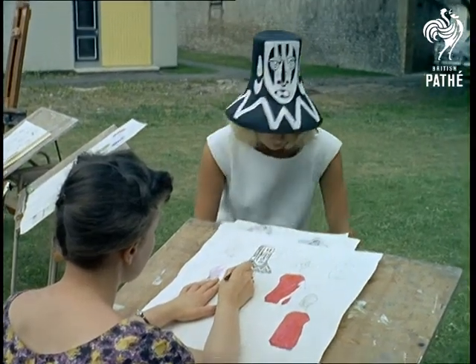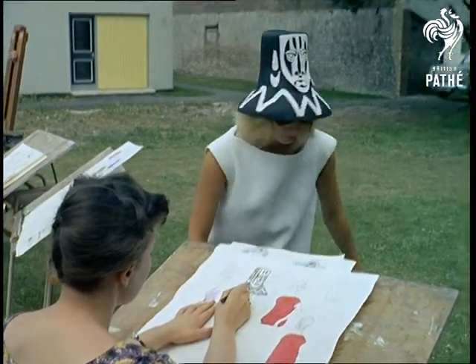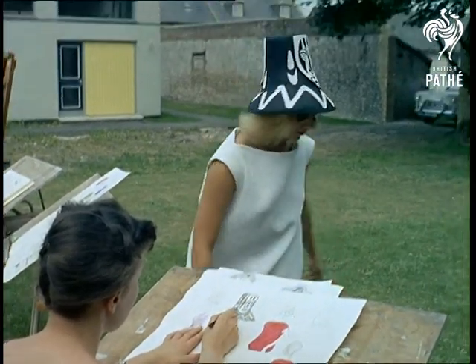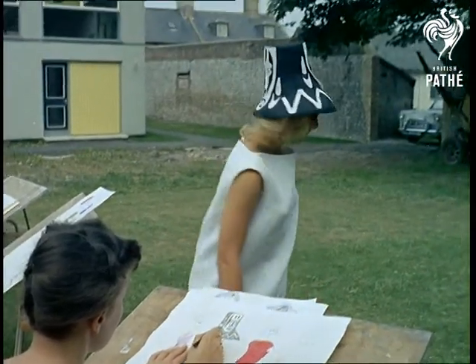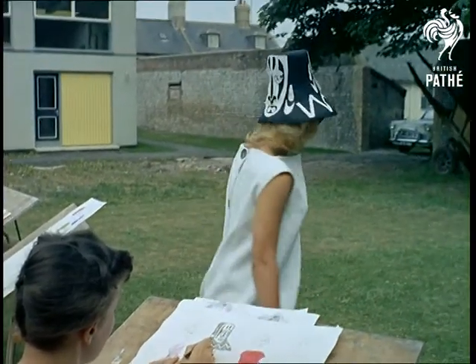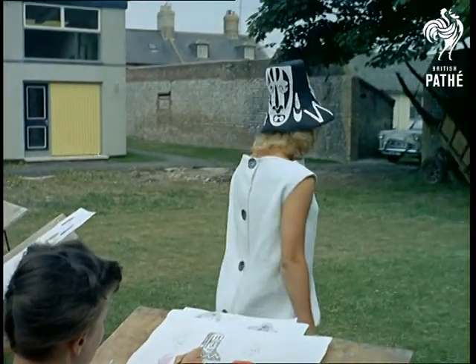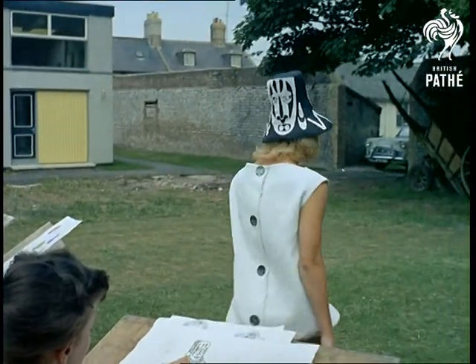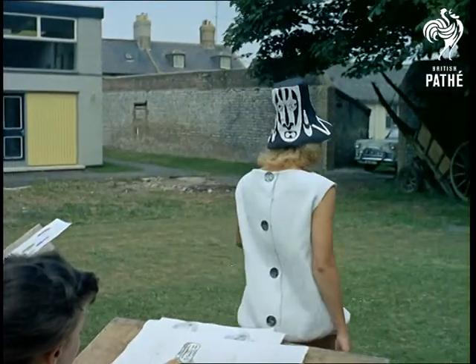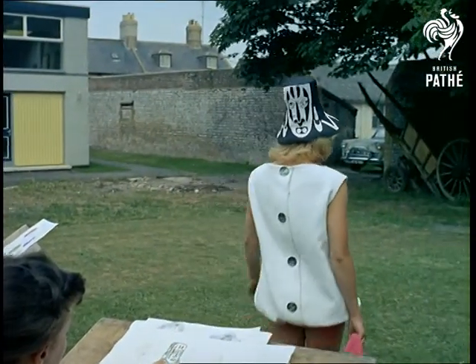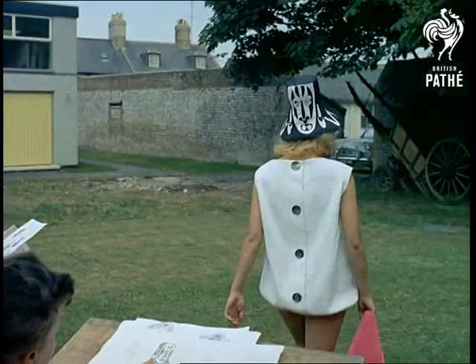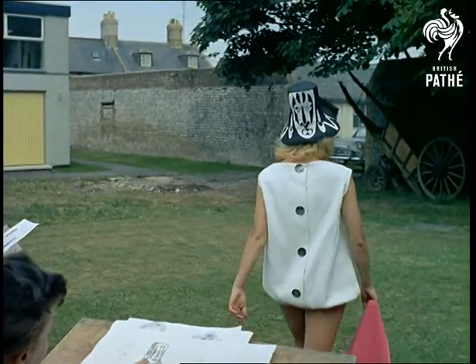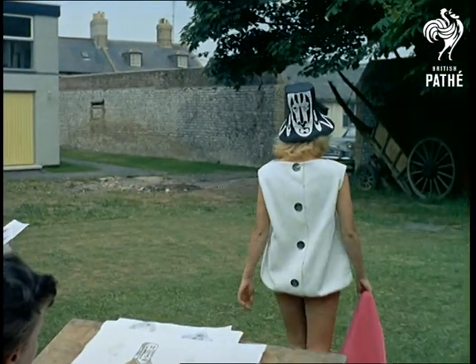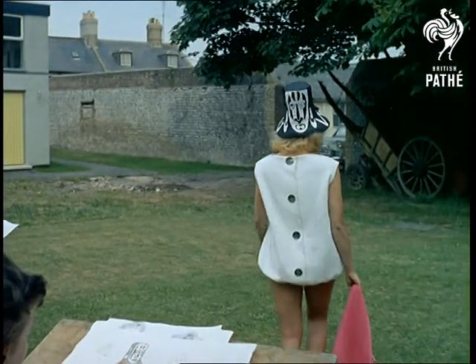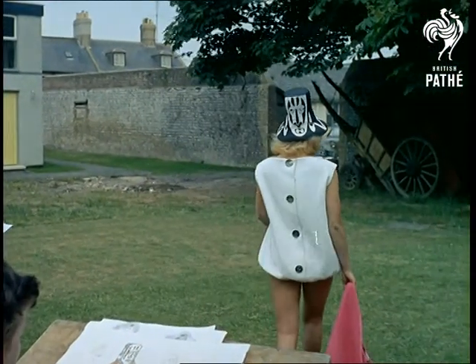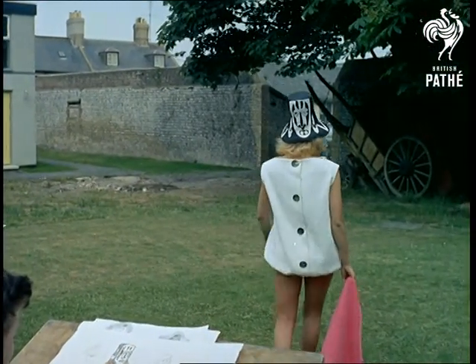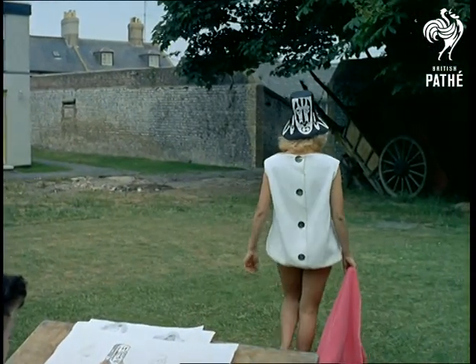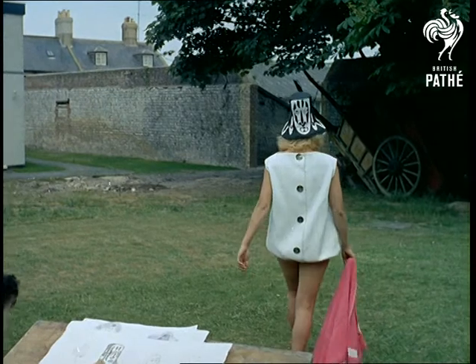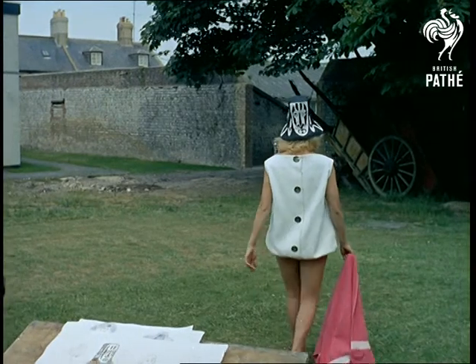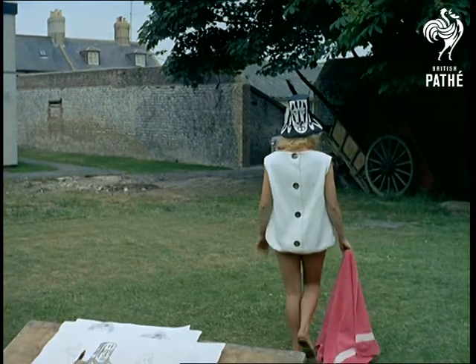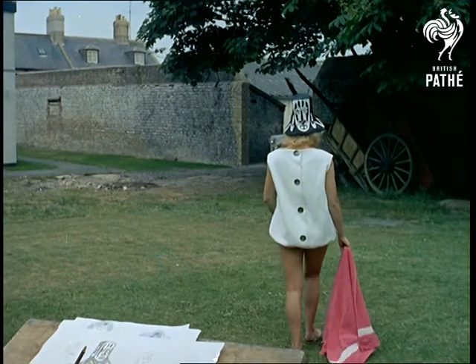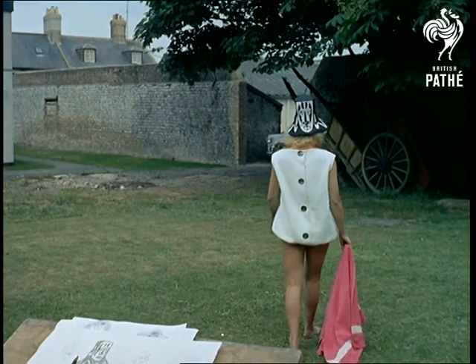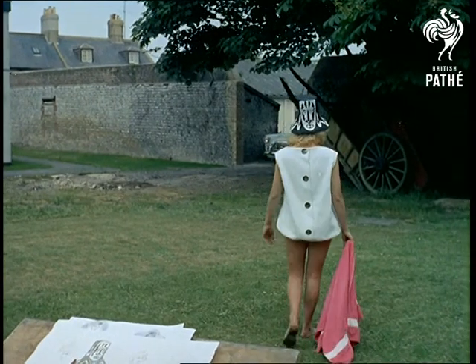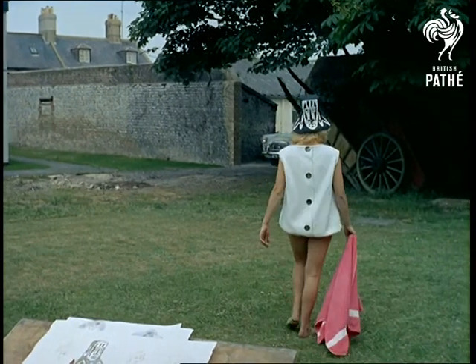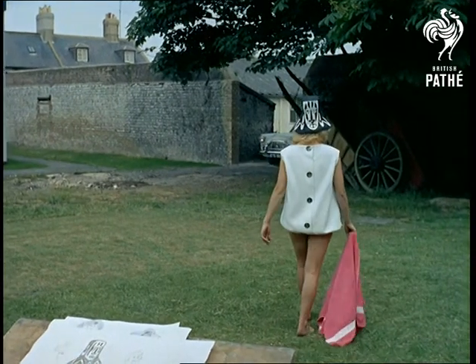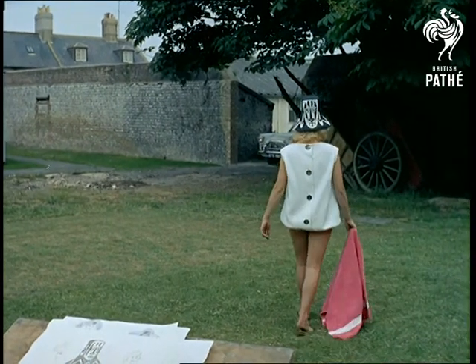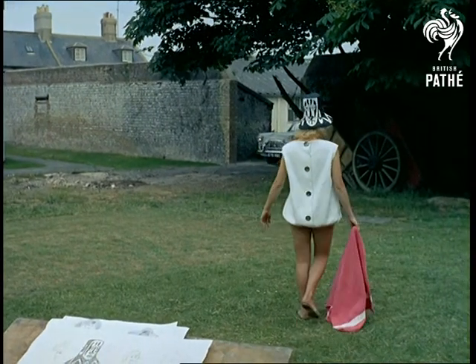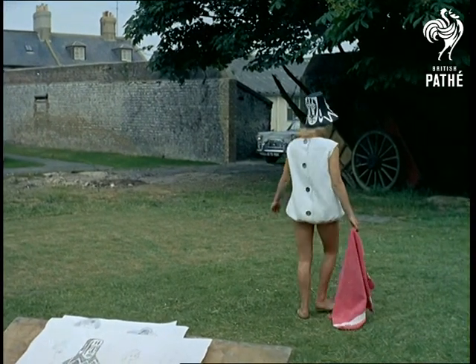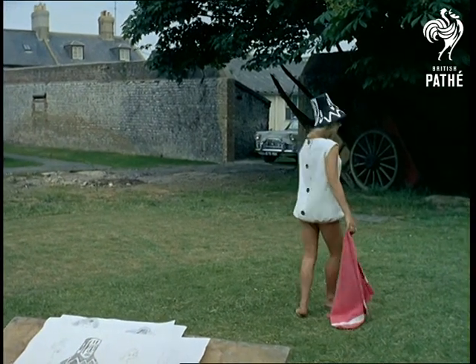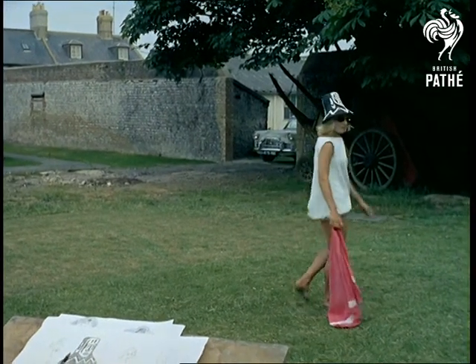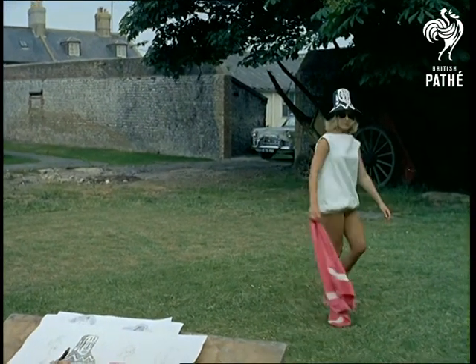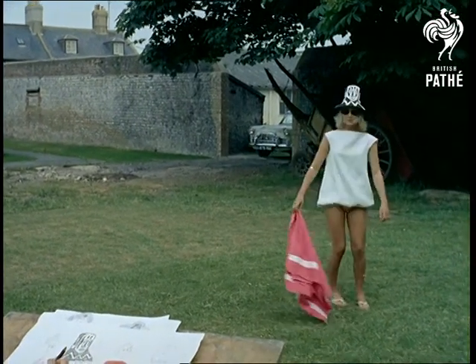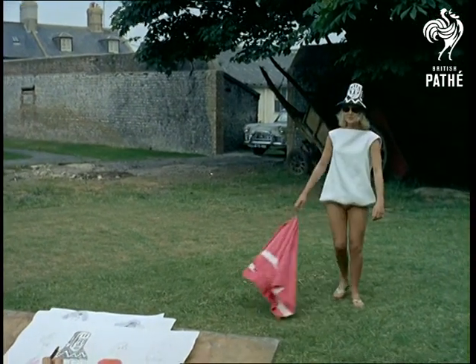One thing is certain, with artistic youngsters like these, there'll be no shortage of ideas in a few years' time.